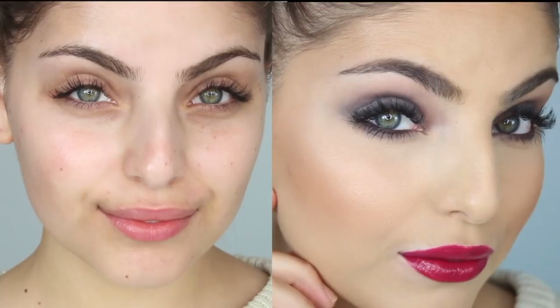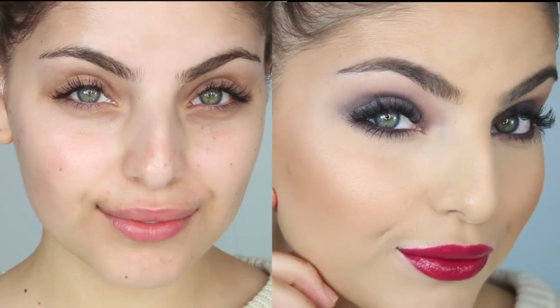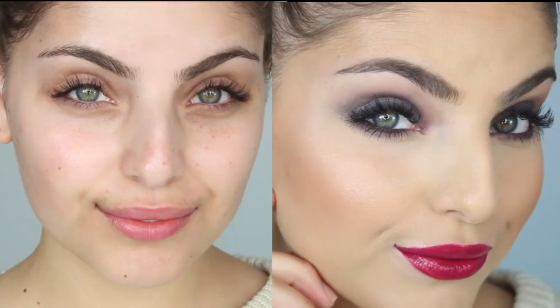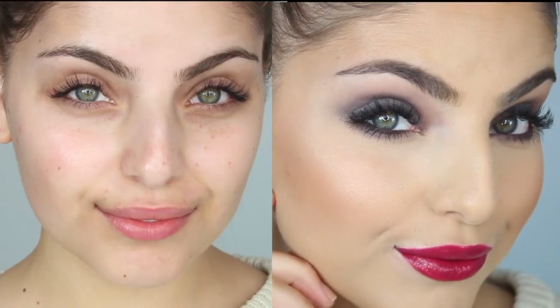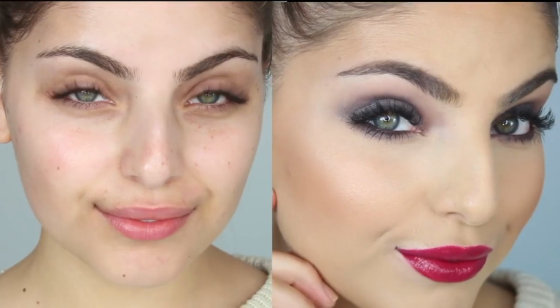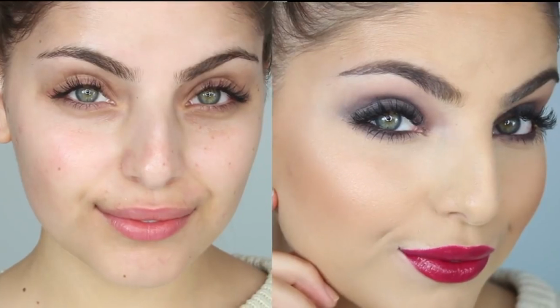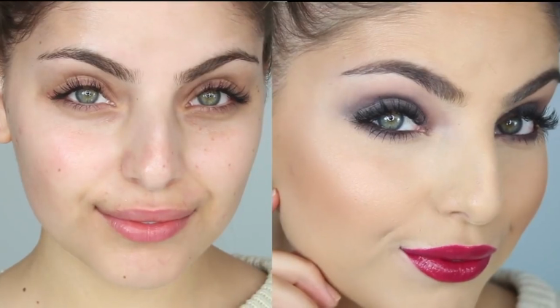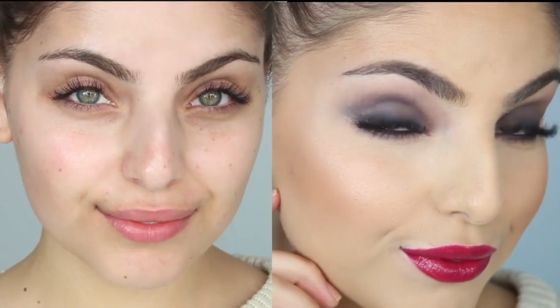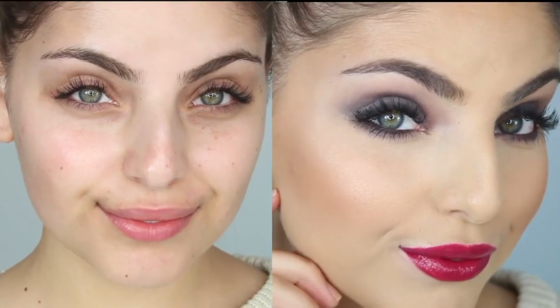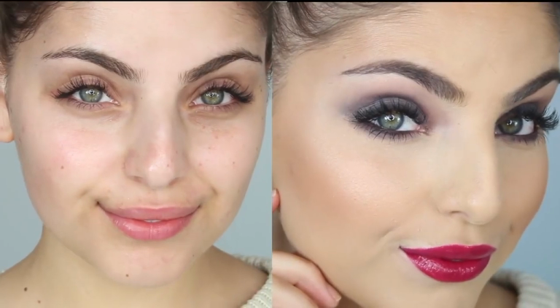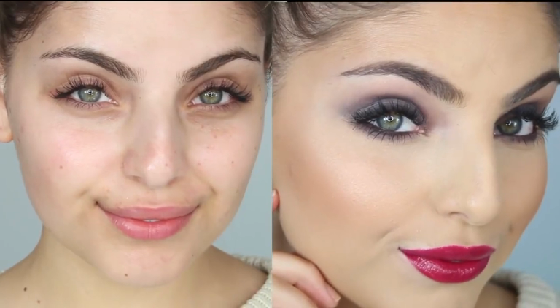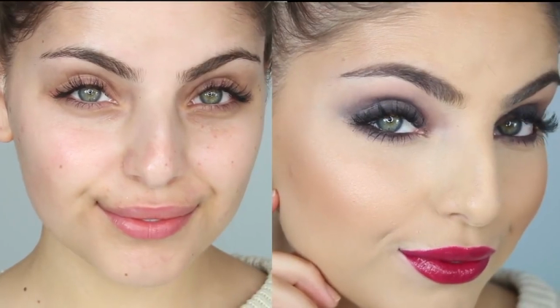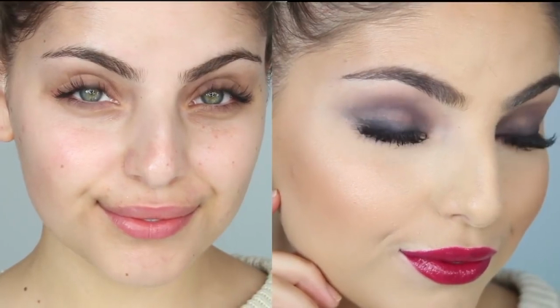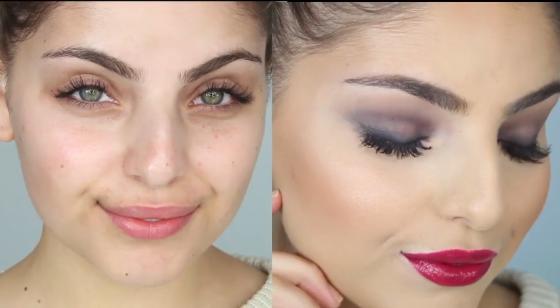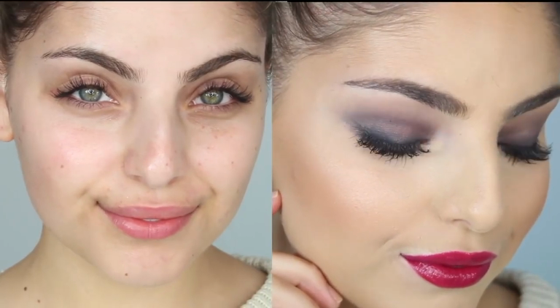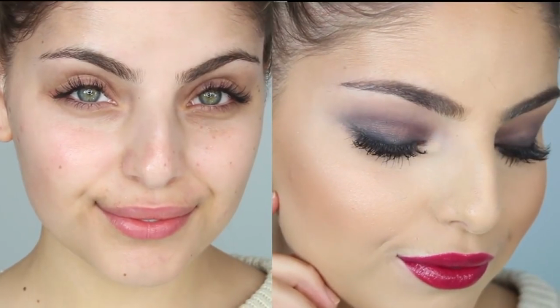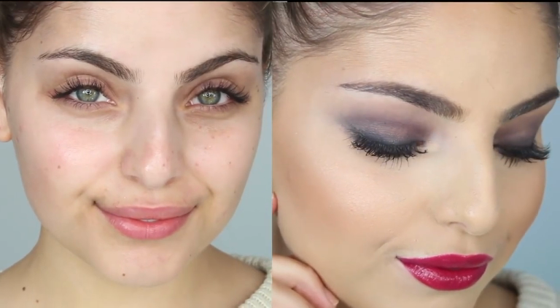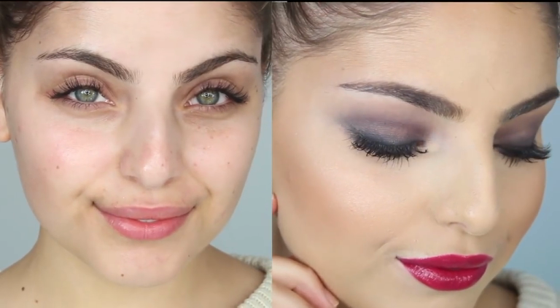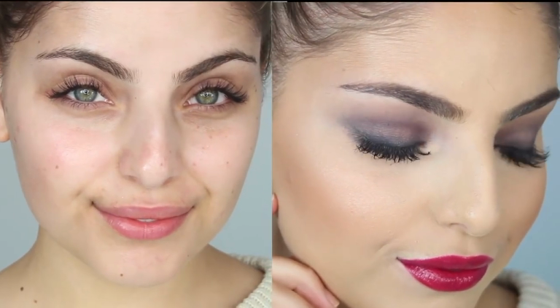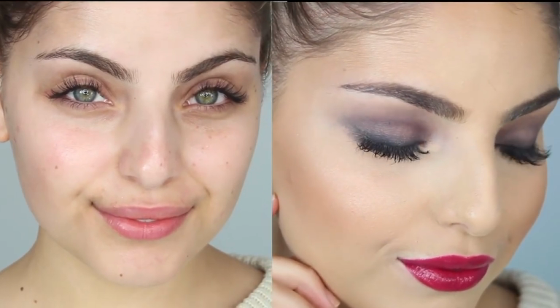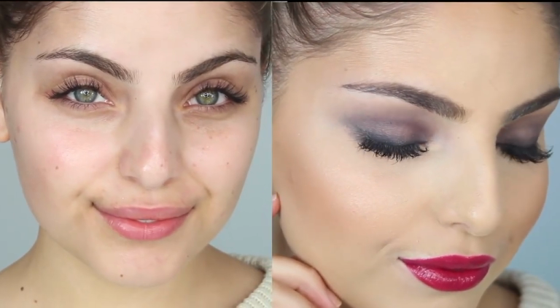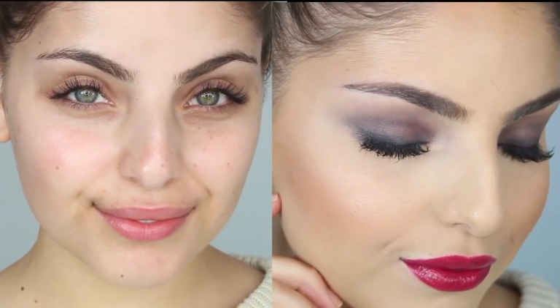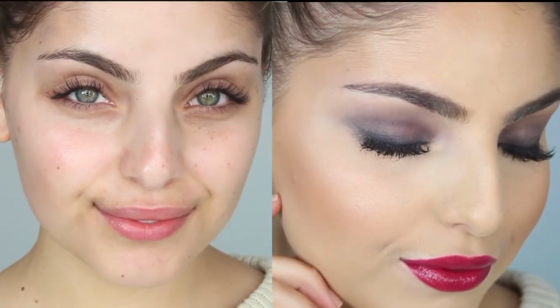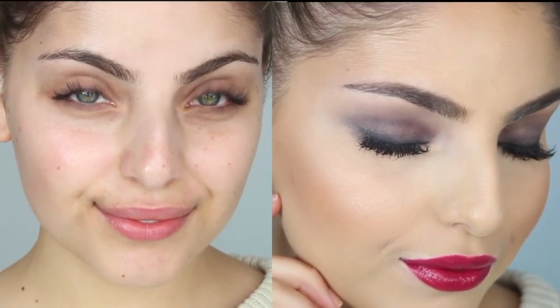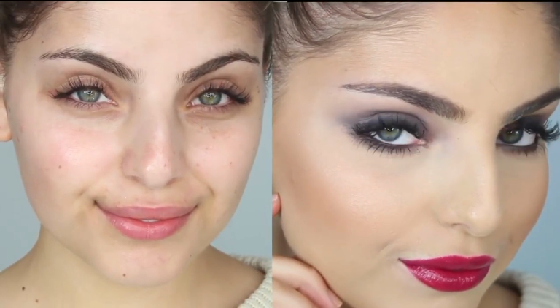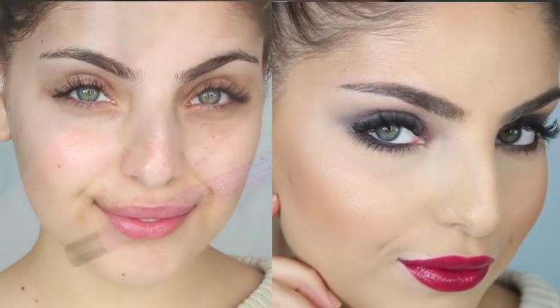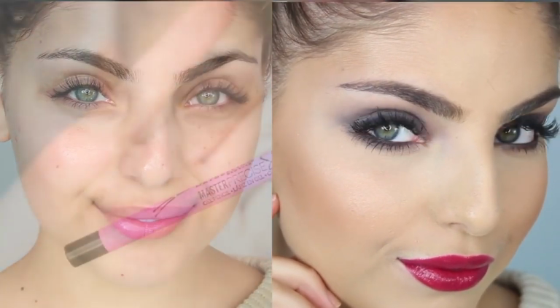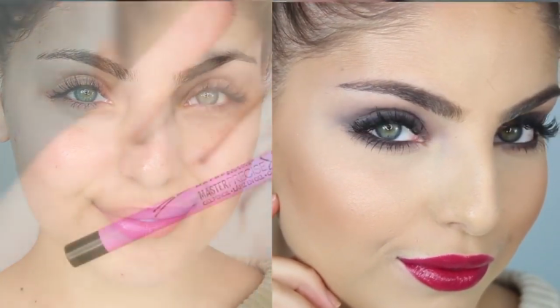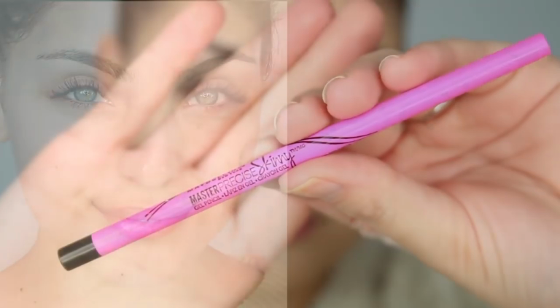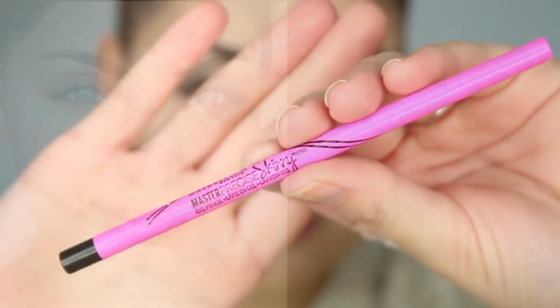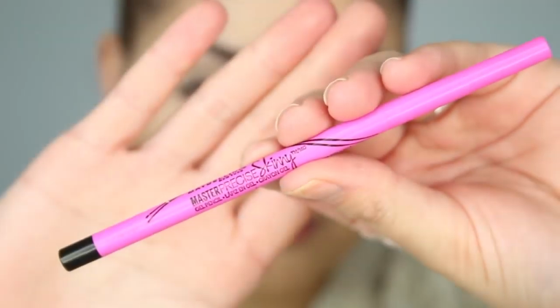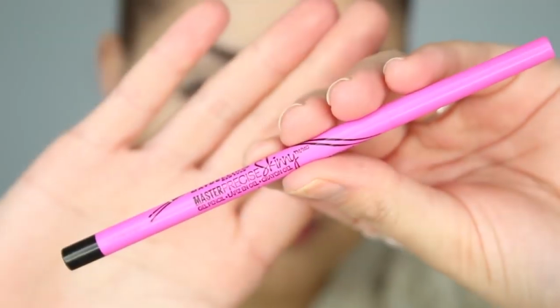Hey everyone, so today I'm going to be showing you how to create this super bold and edgy look. I really hope you guys enjoy and let's jump right into it.